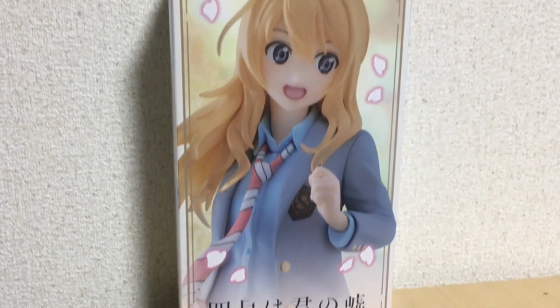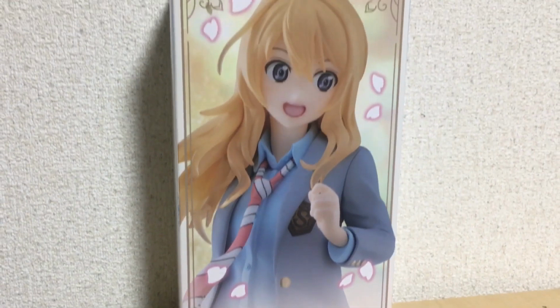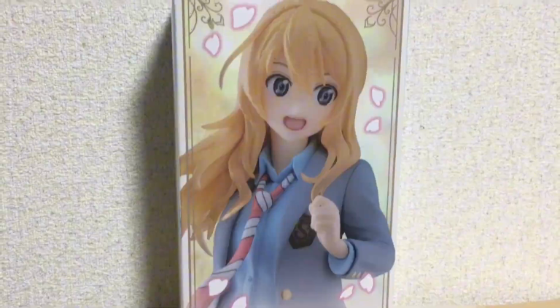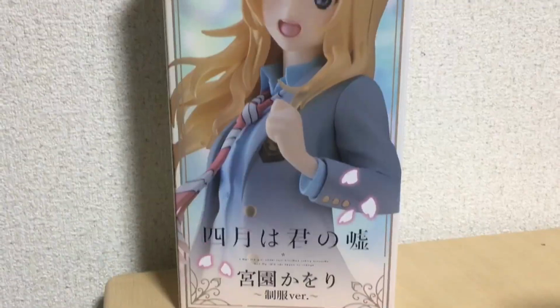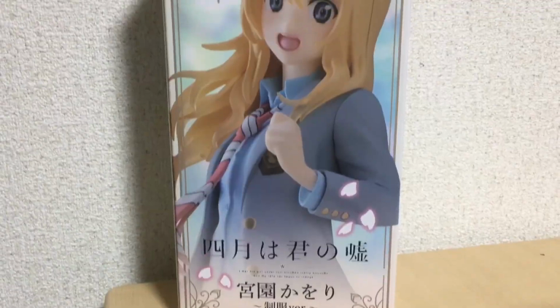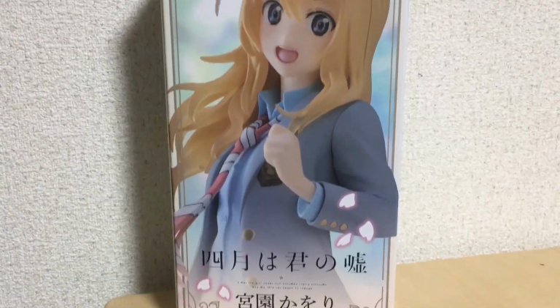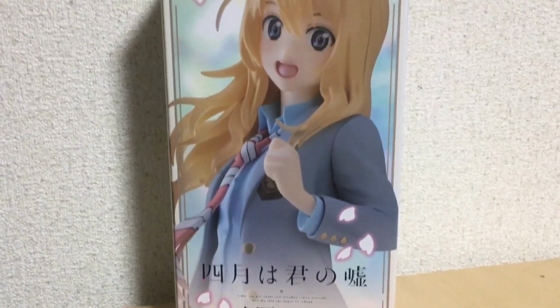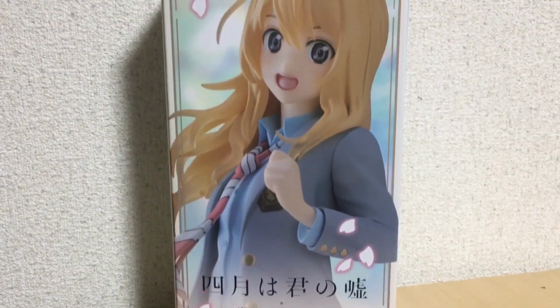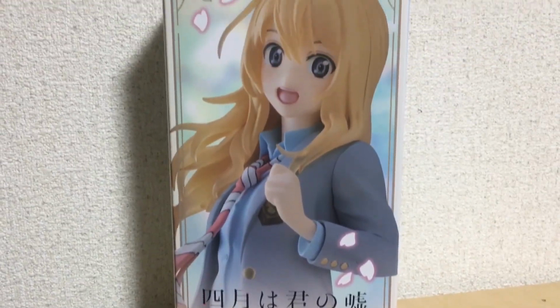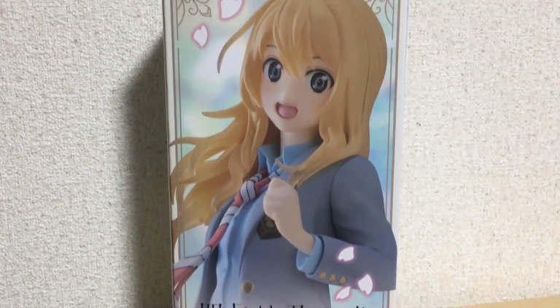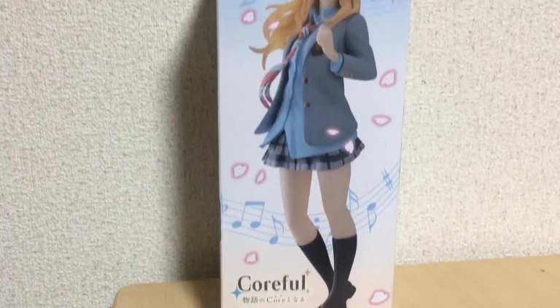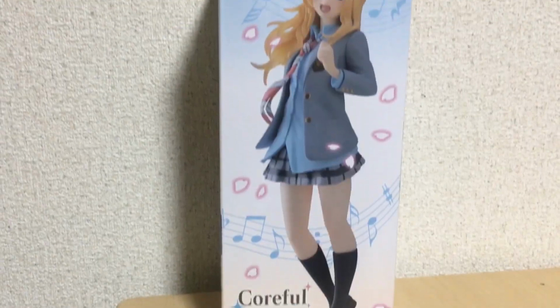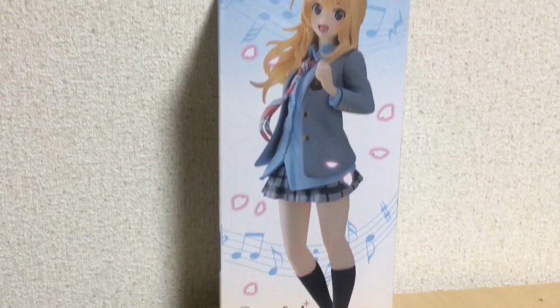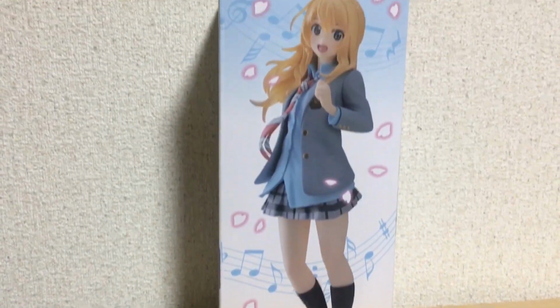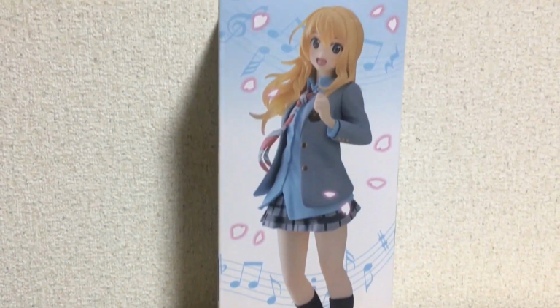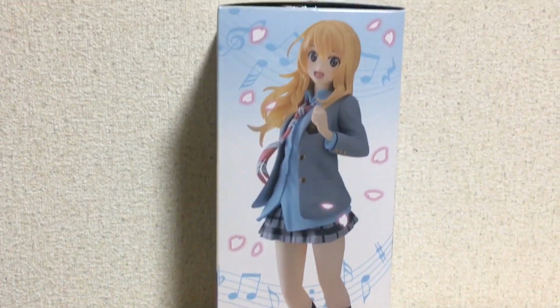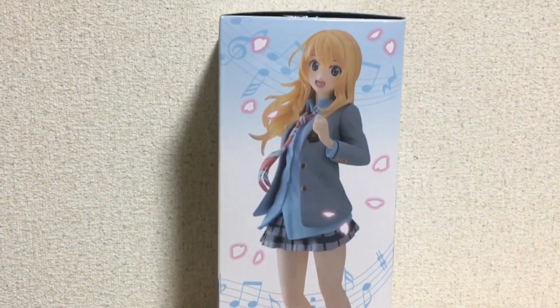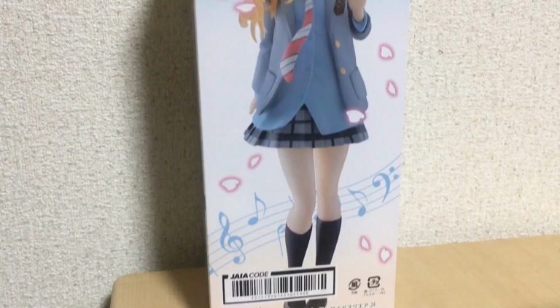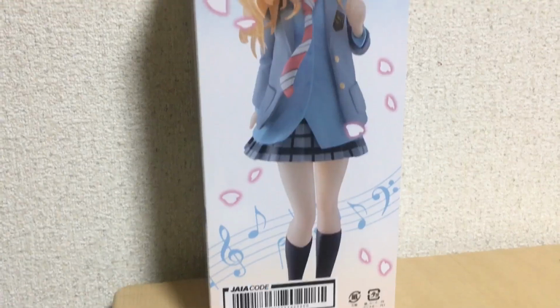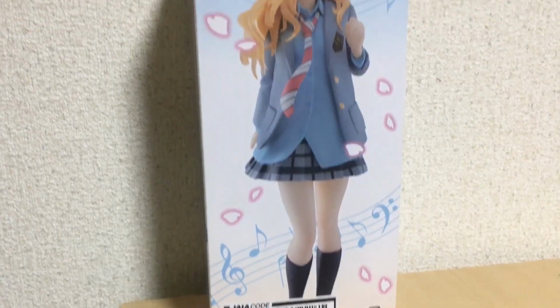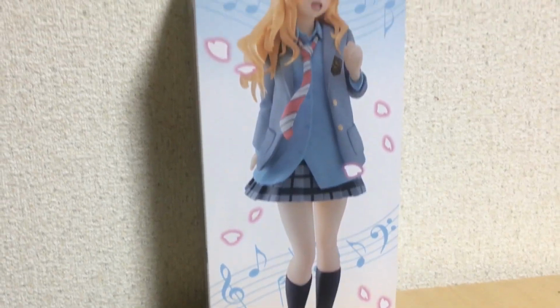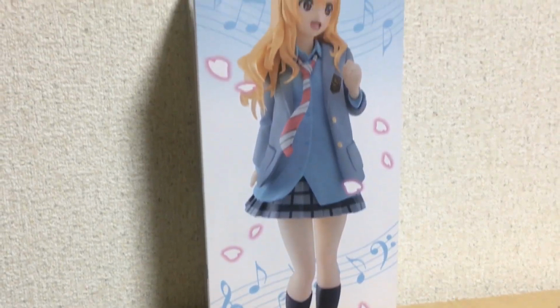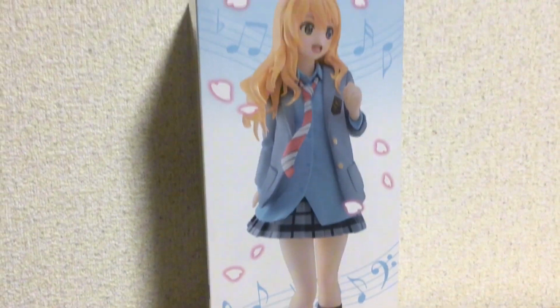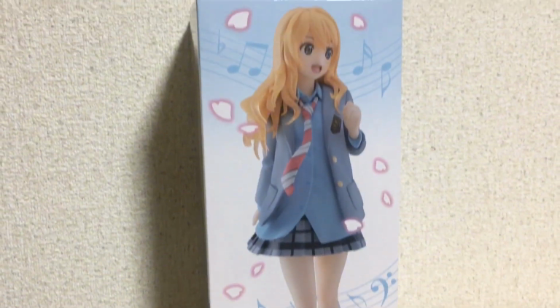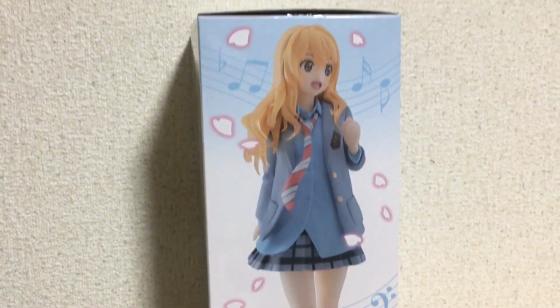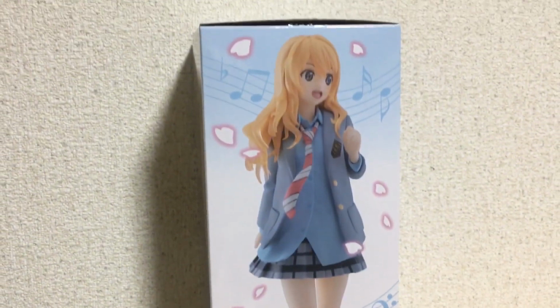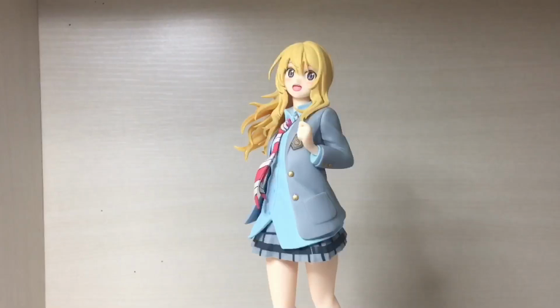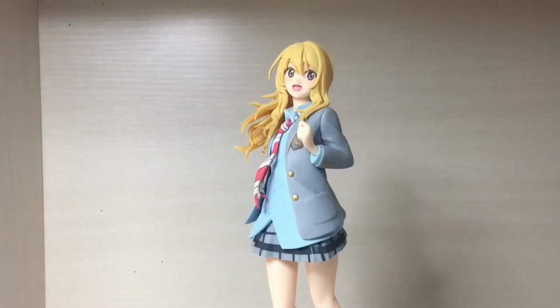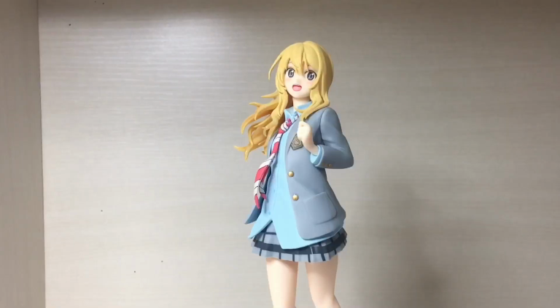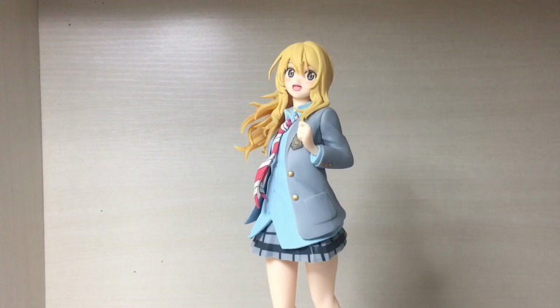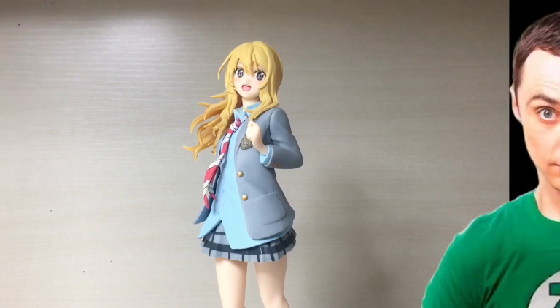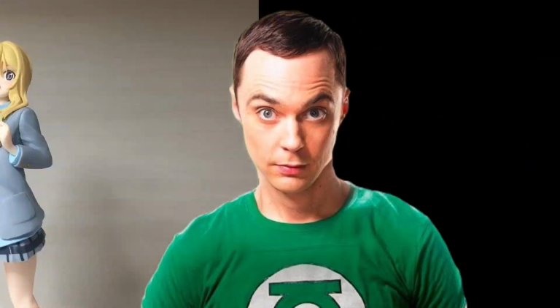Not much assembly required for this one. Just need to pop it onto the base and voila — a fully simple masterpiece. Overall, it's a pretty cool figure.